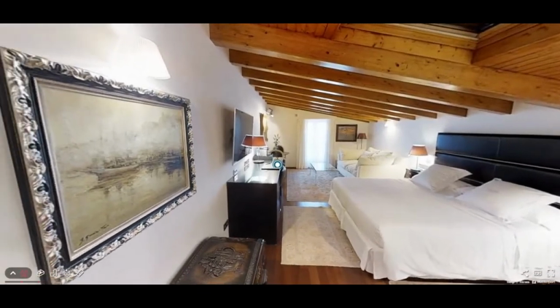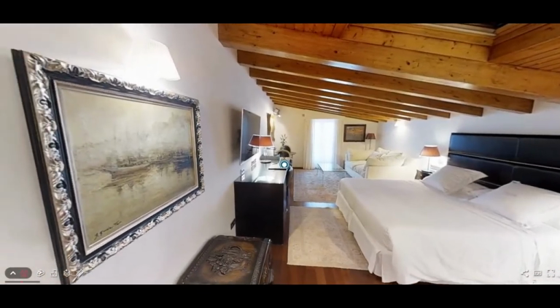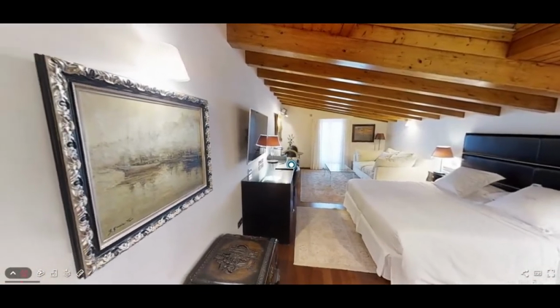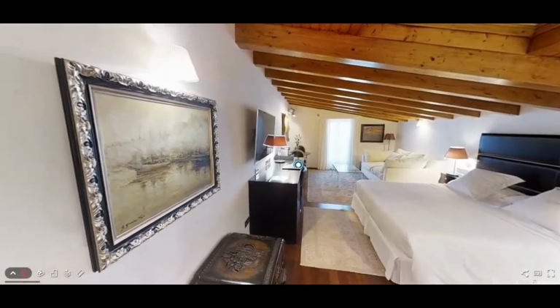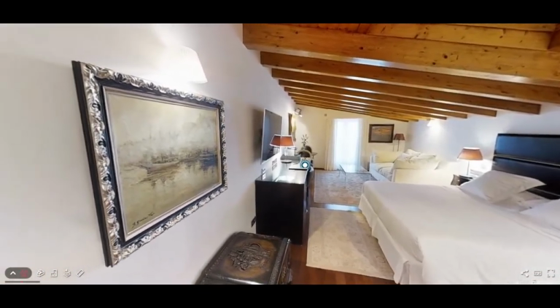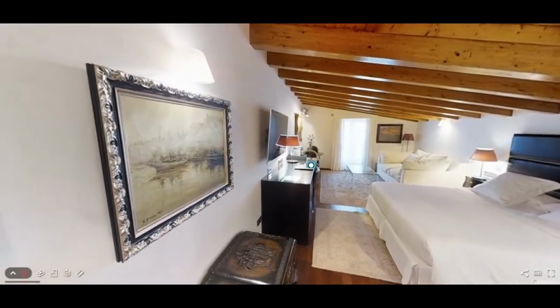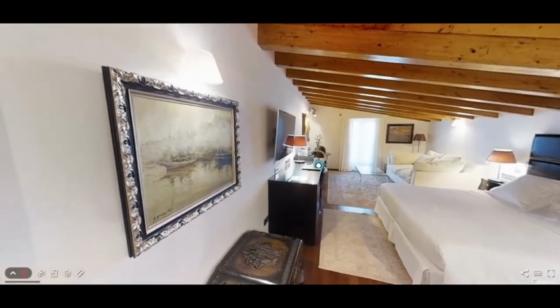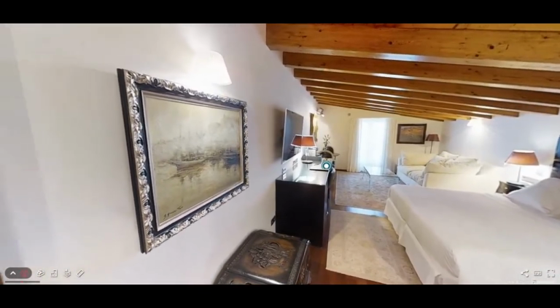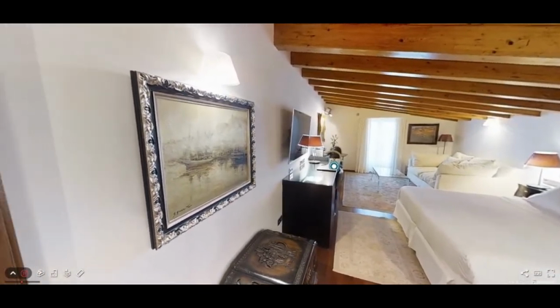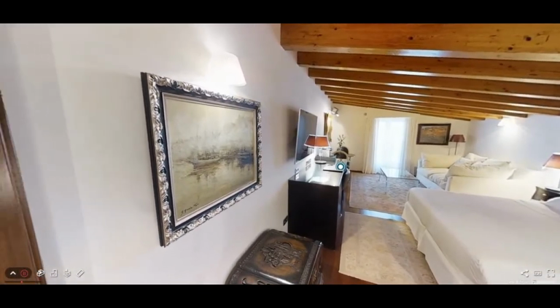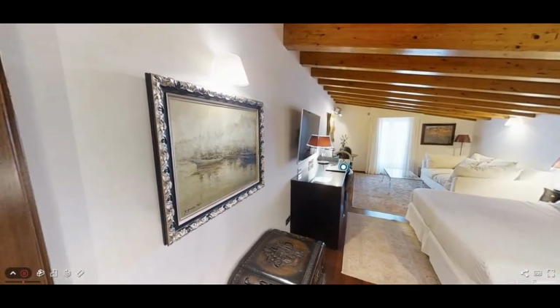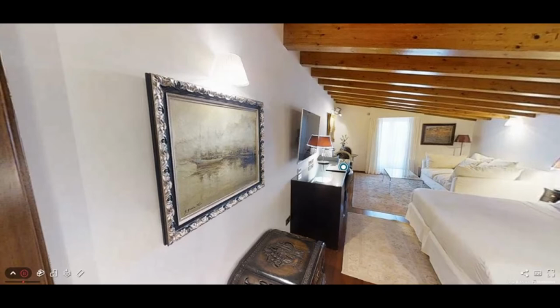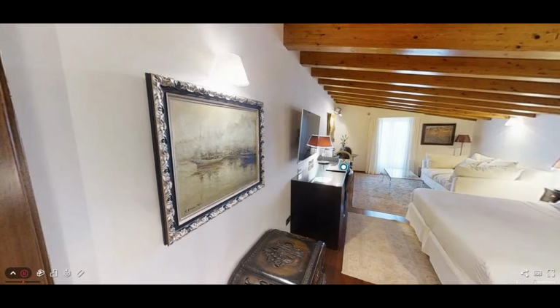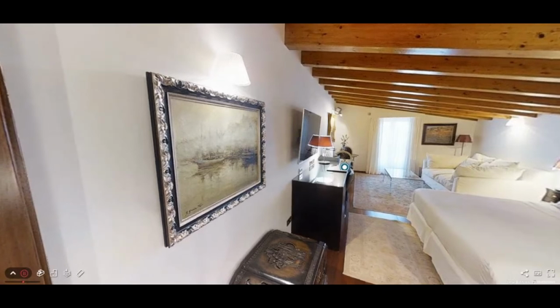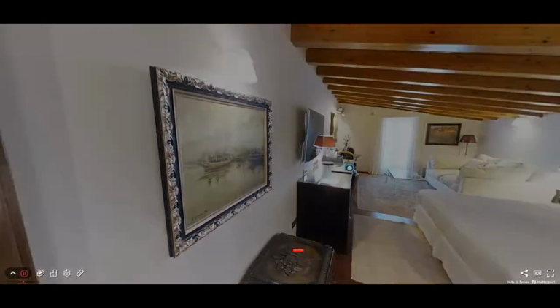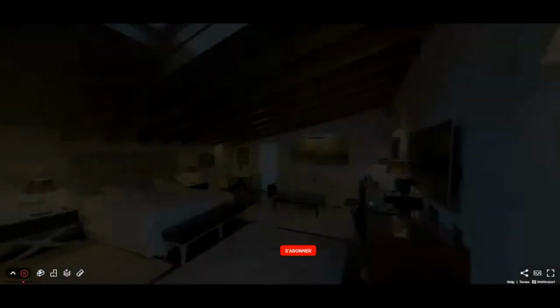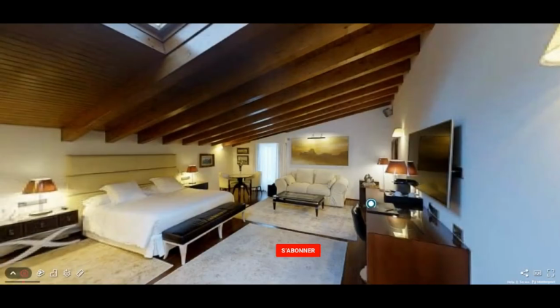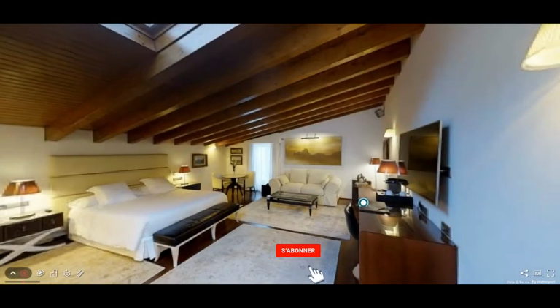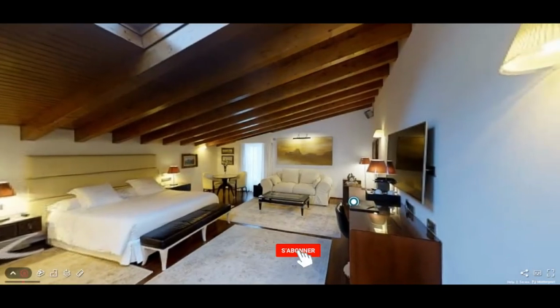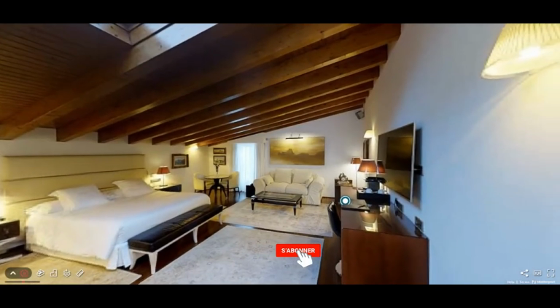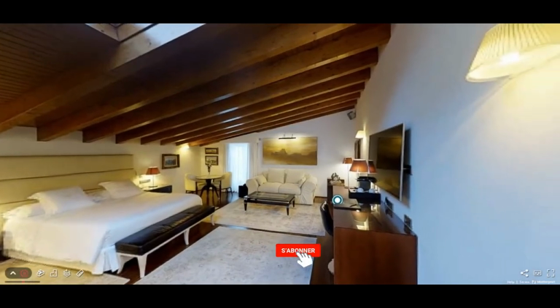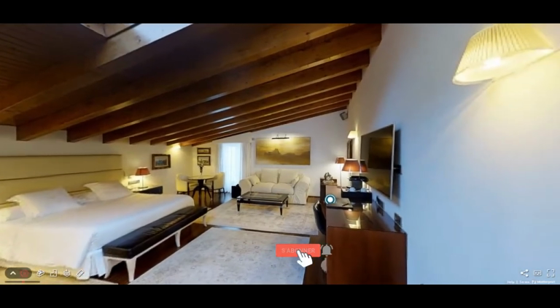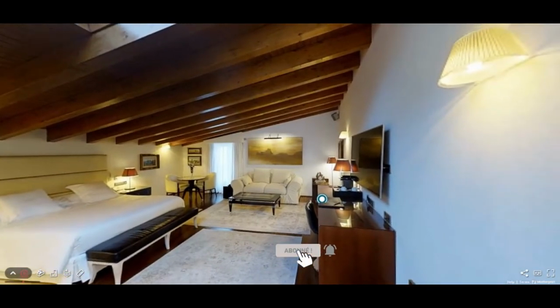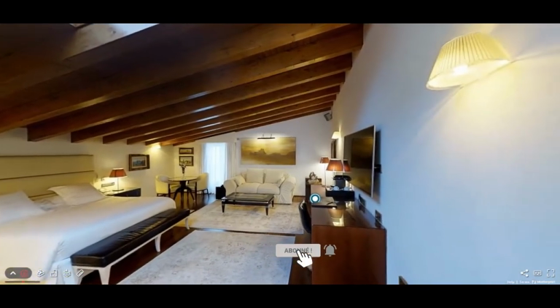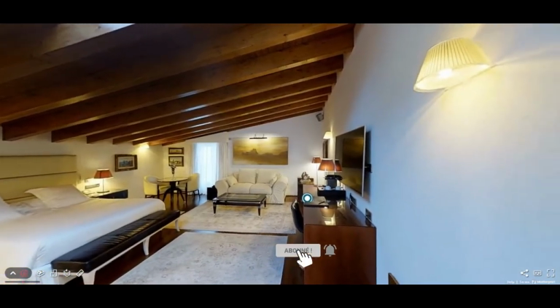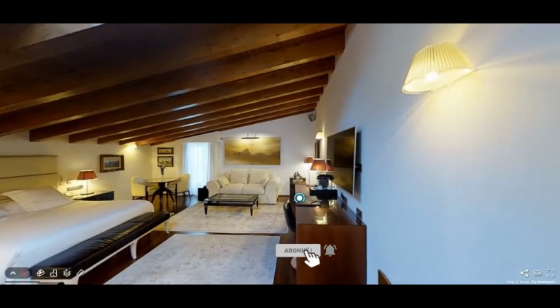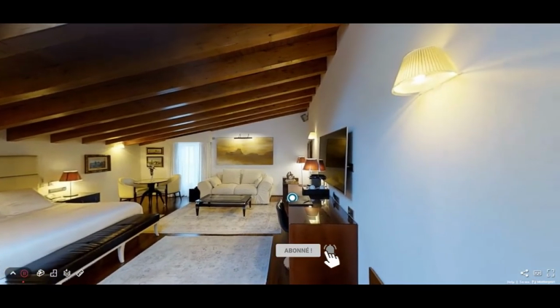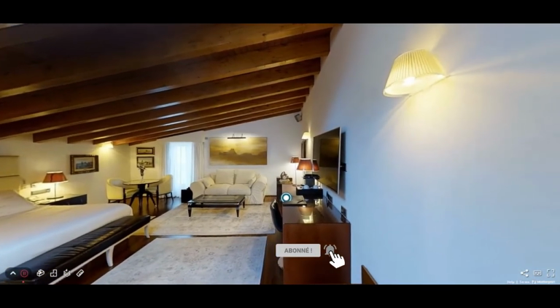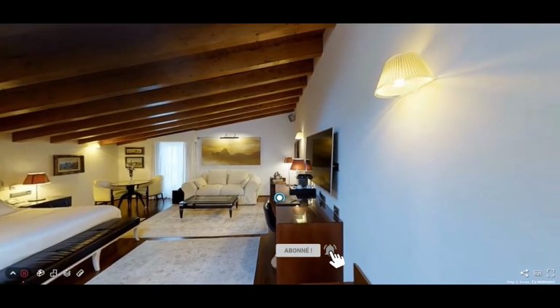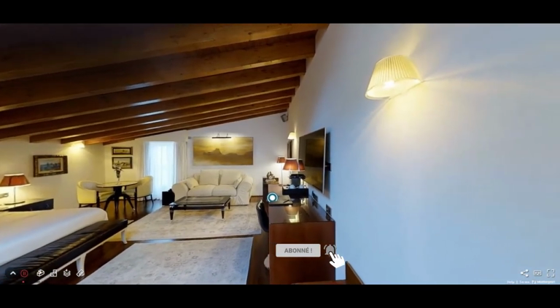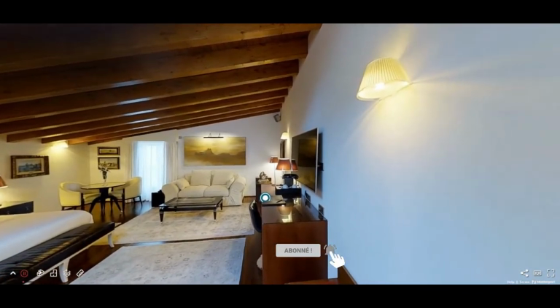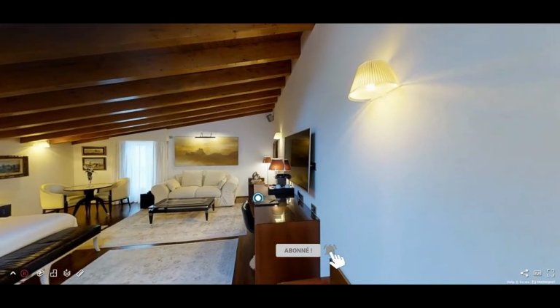Dalt Vila is also the home of a great variety of restaurants, shops, and art galleries that are certain to delight any visitor to the area.